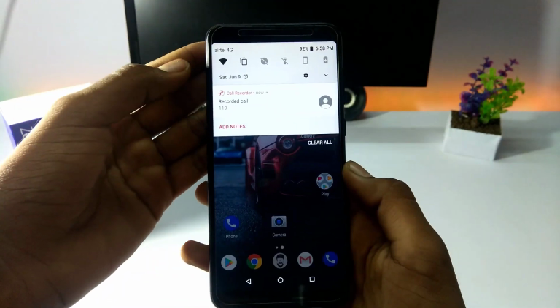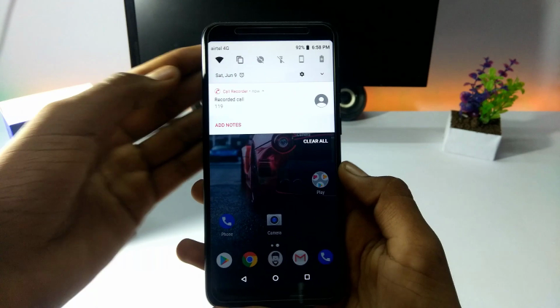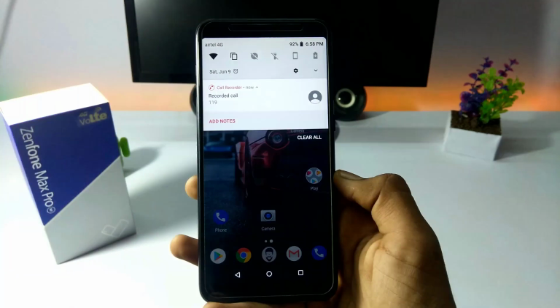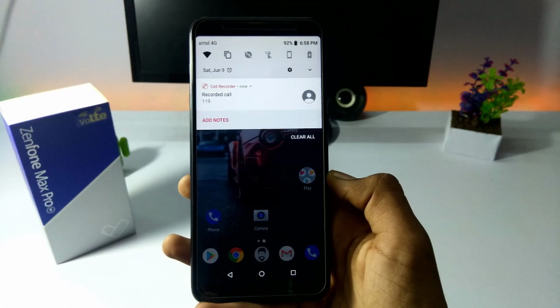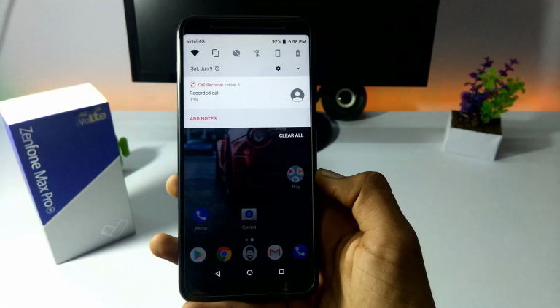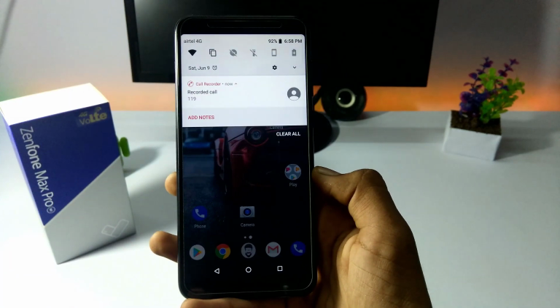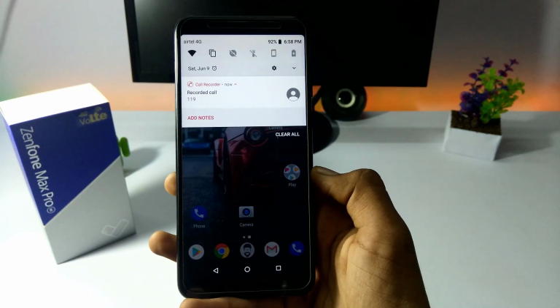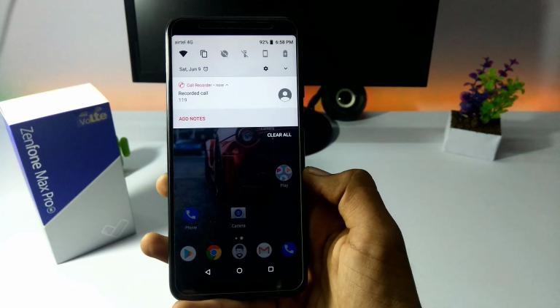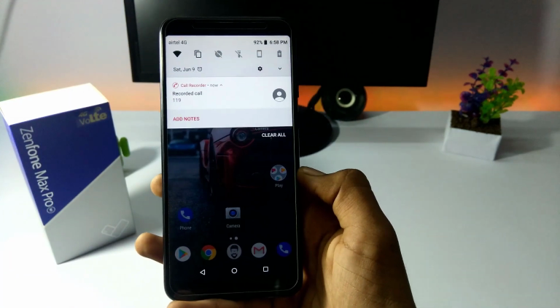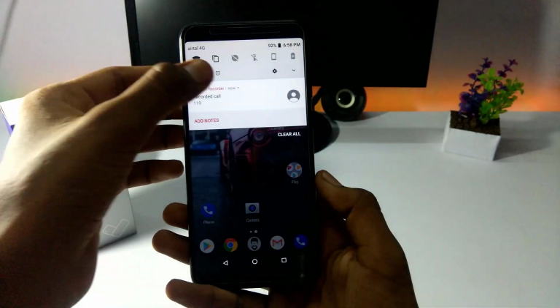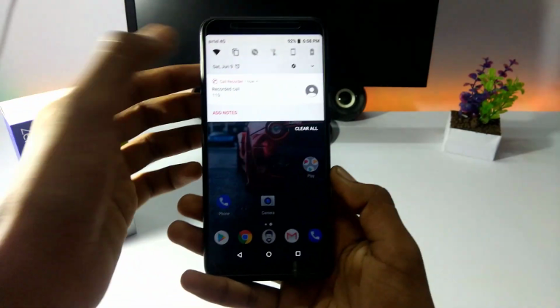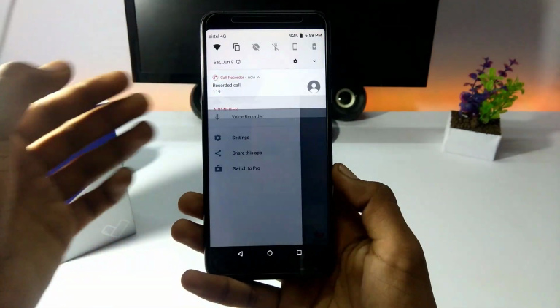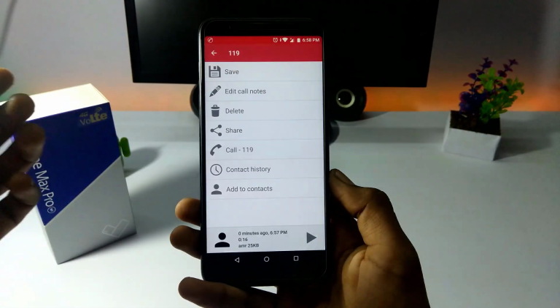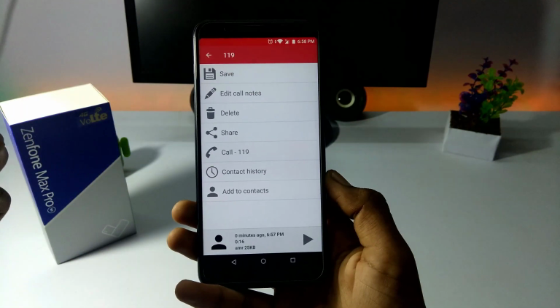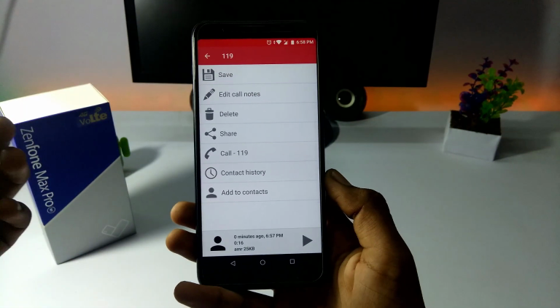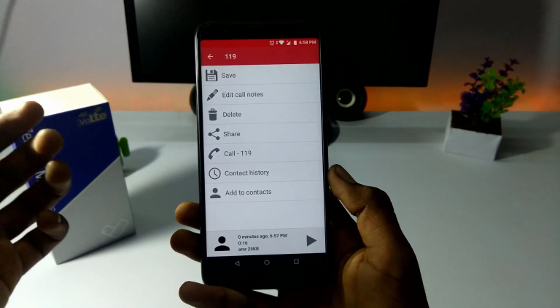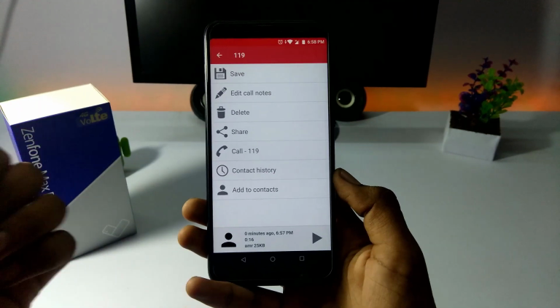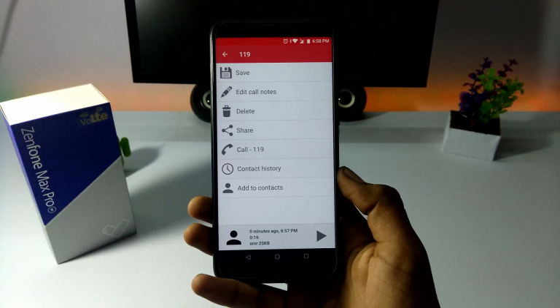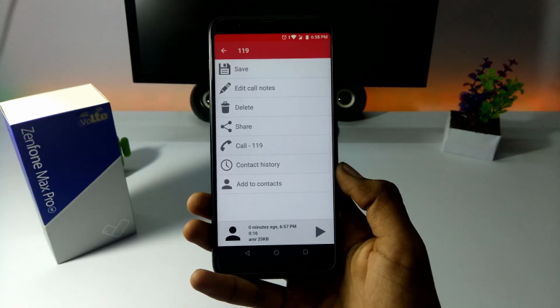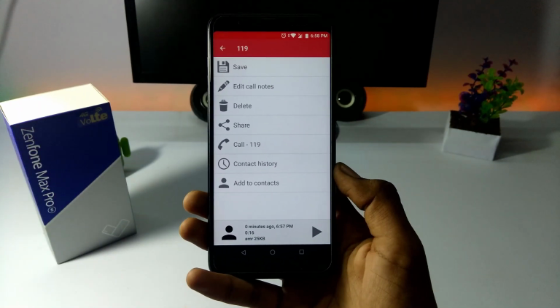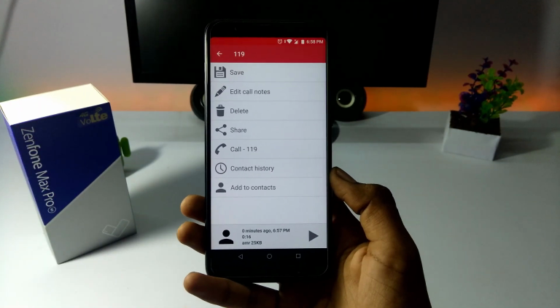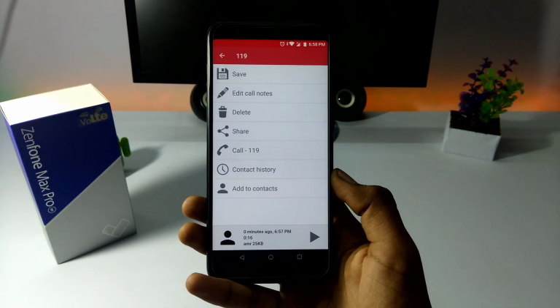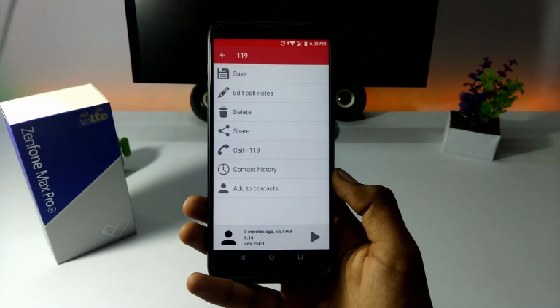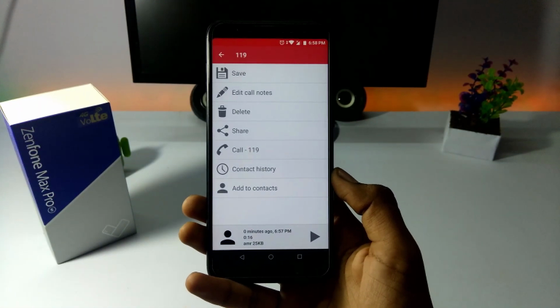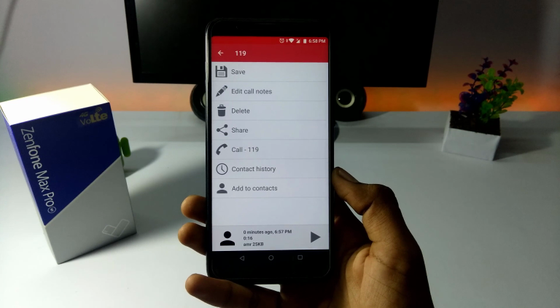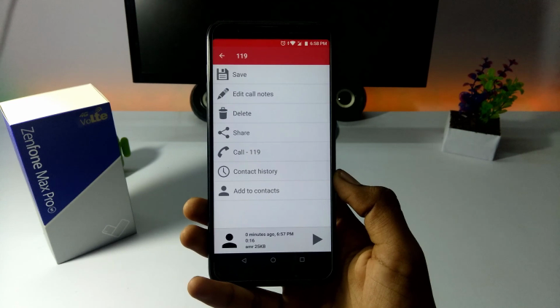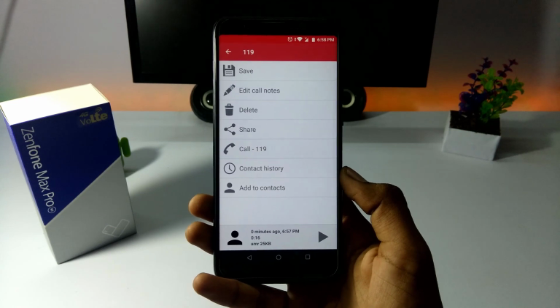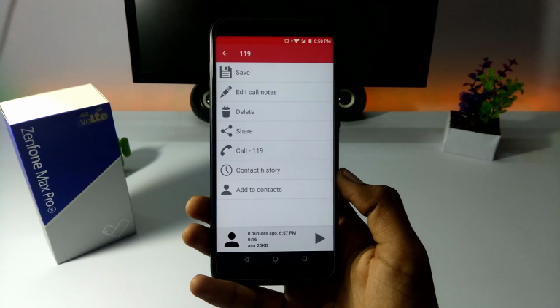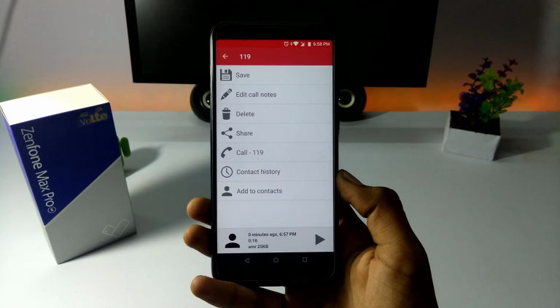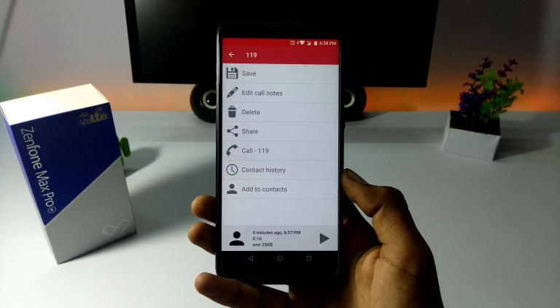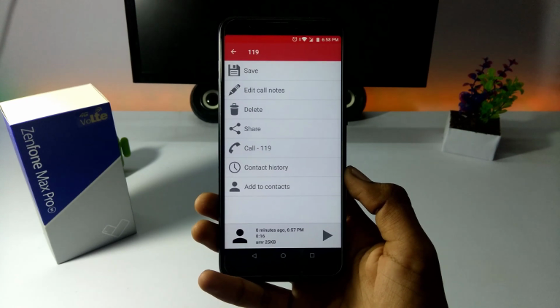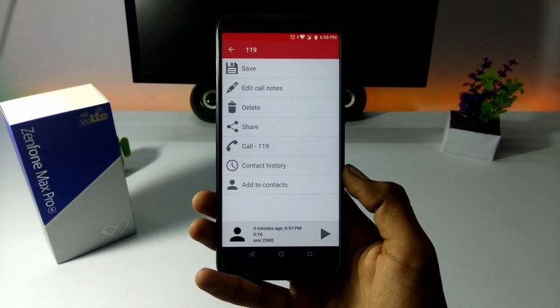So we have to save, delete, and share. We have to save in the save folder.